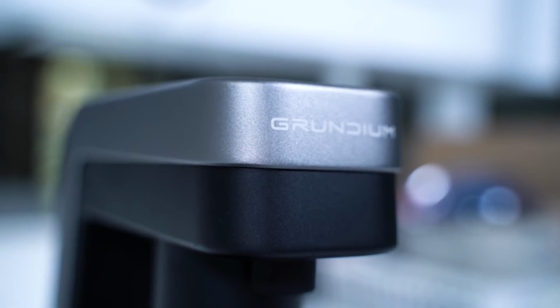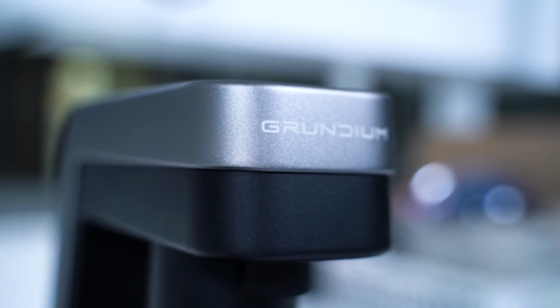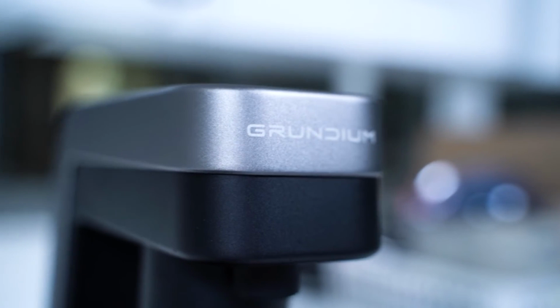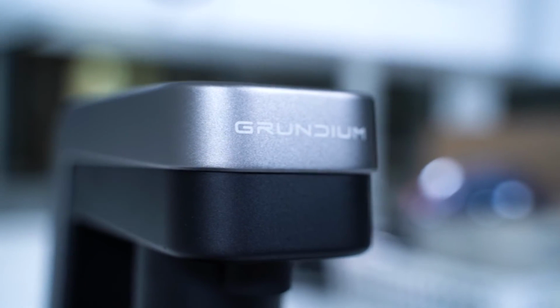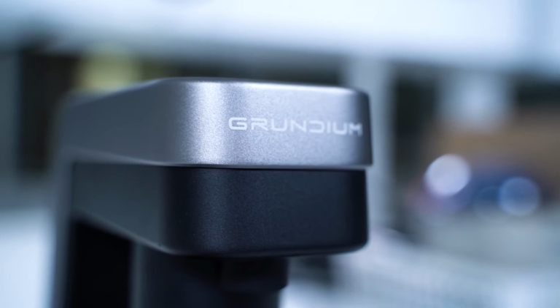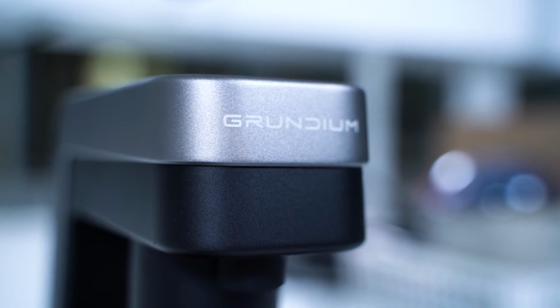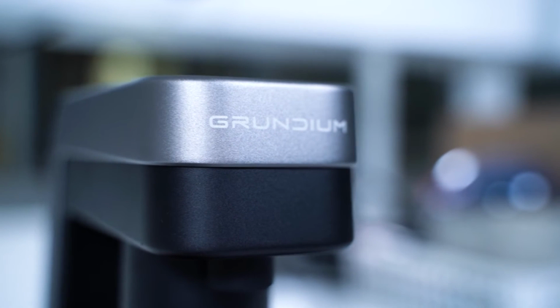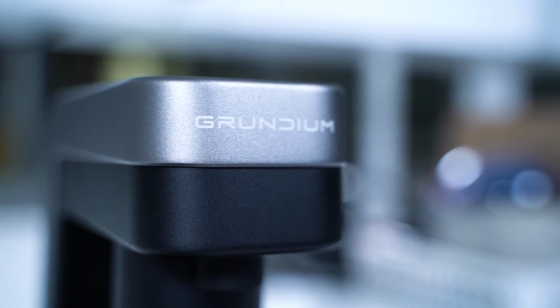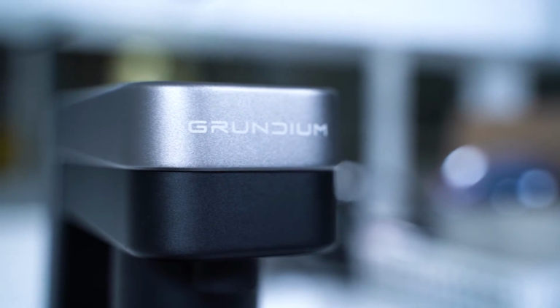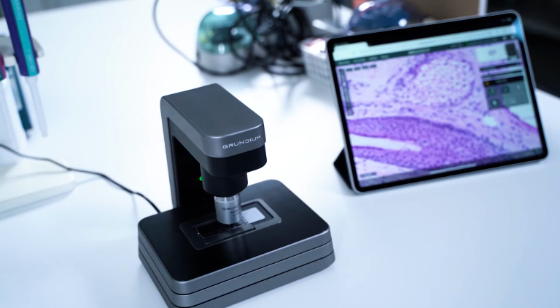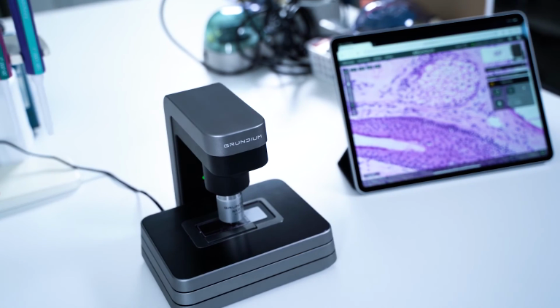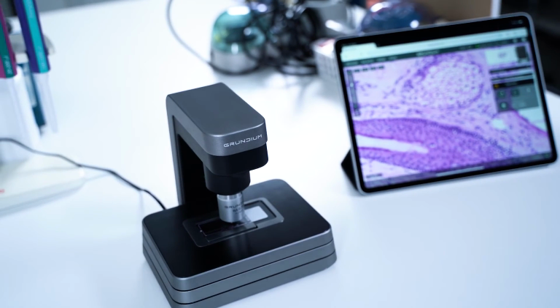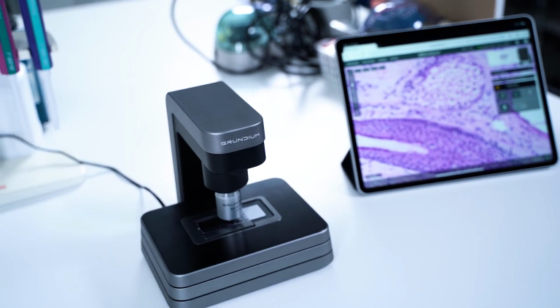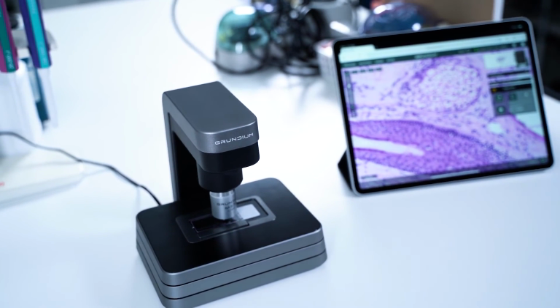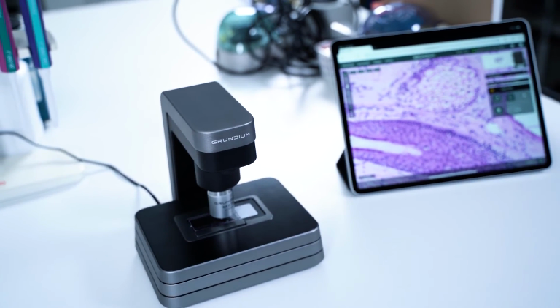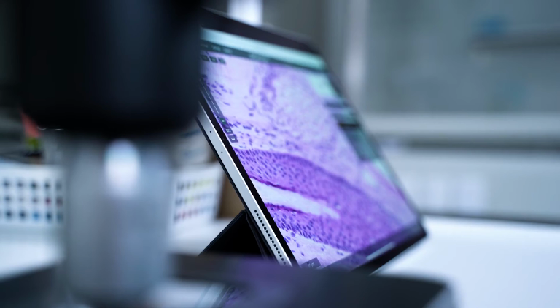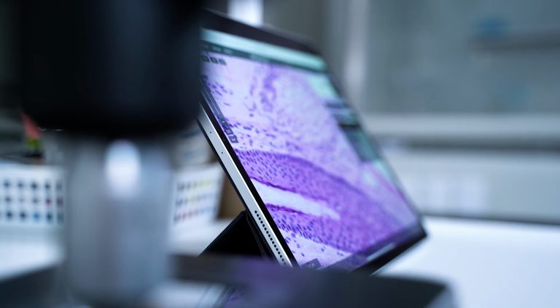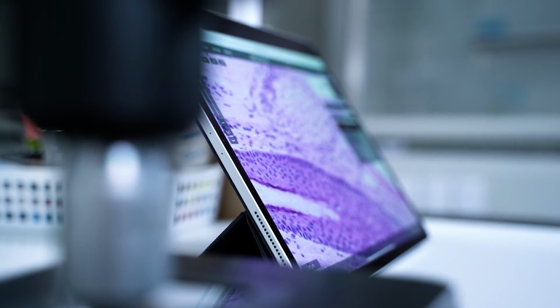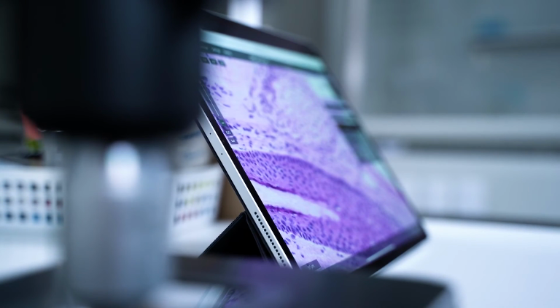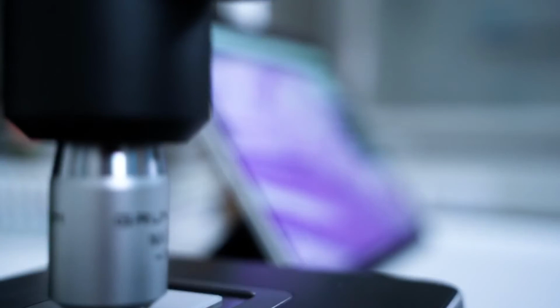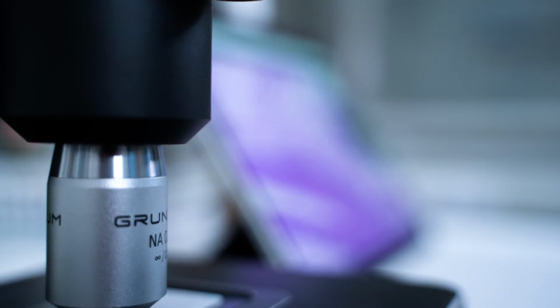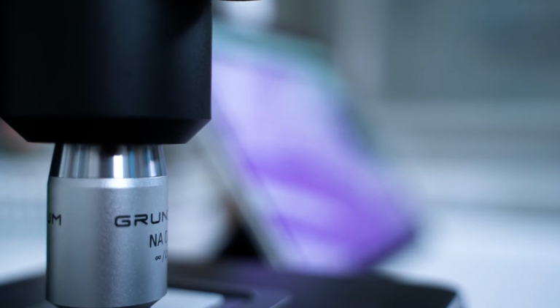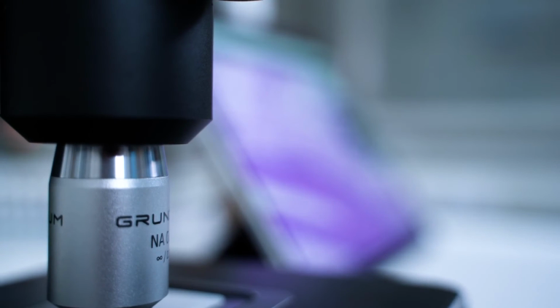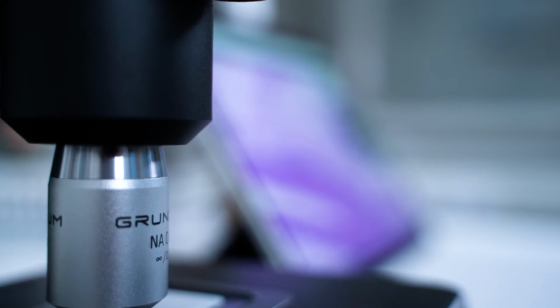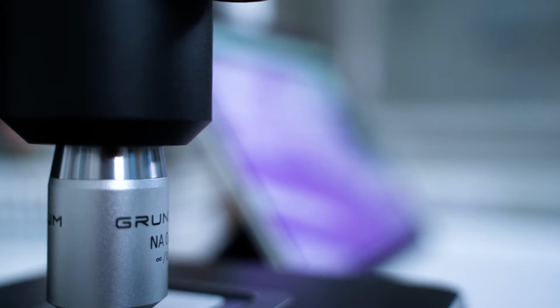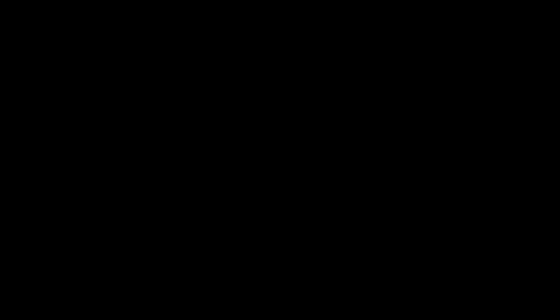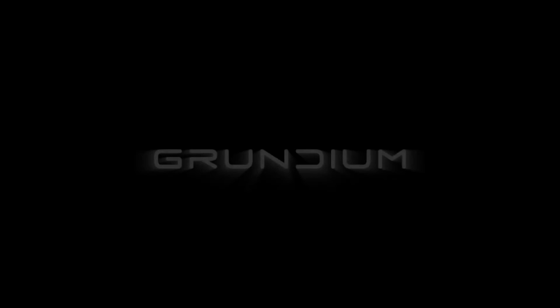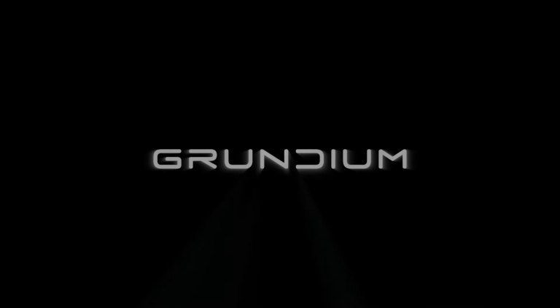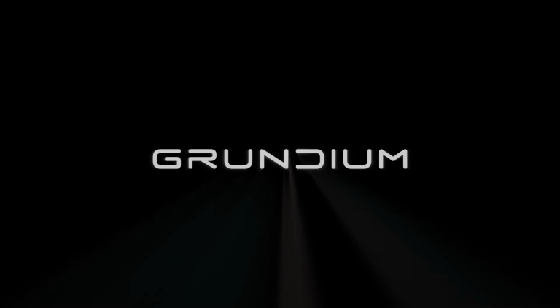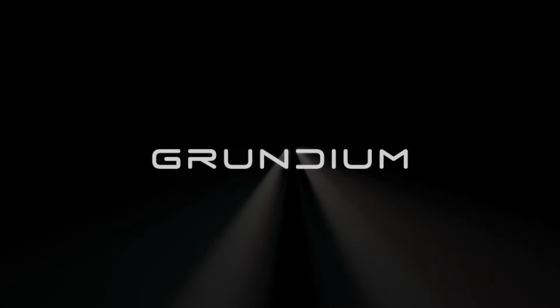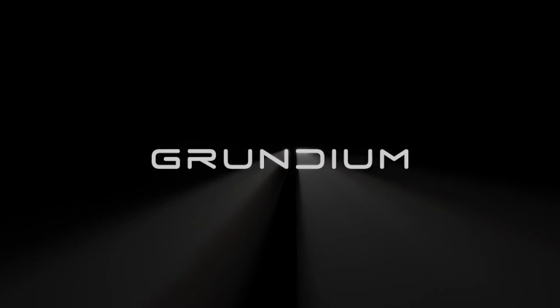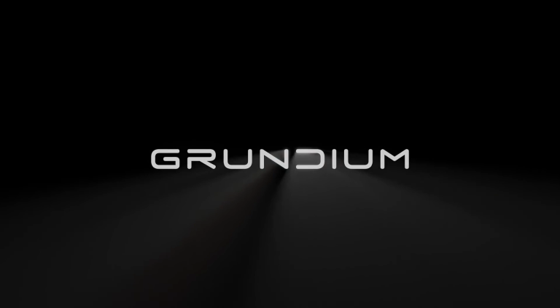All this comes at a fraction of the cost of a multi-slide scanner, with no hidden costs or monthly fees. Grundium makes the best professional diagnosis available for all.